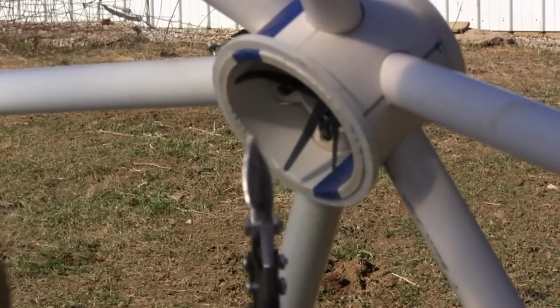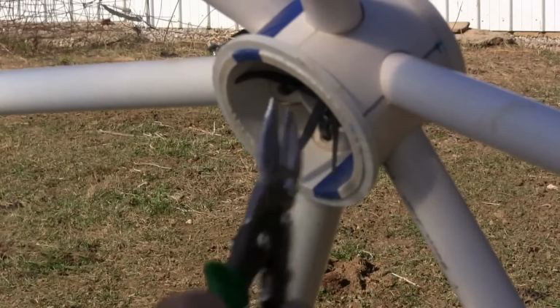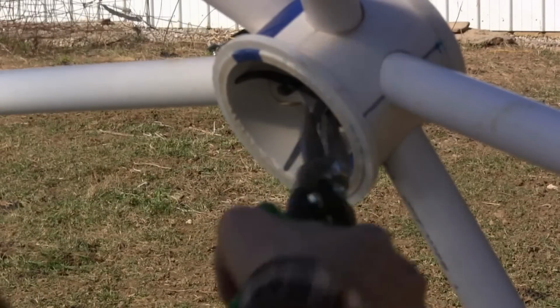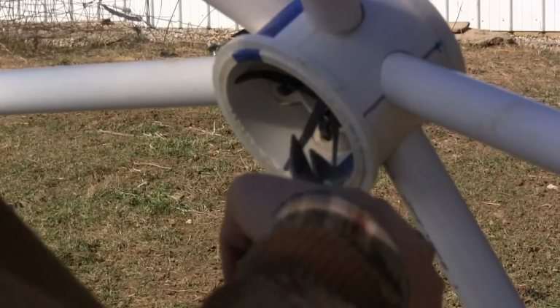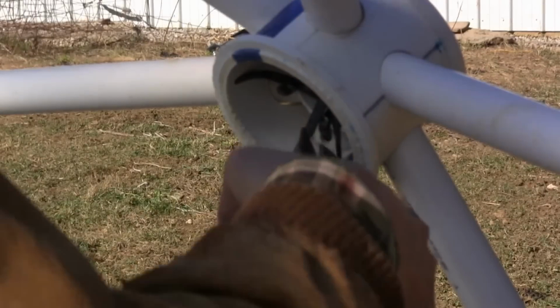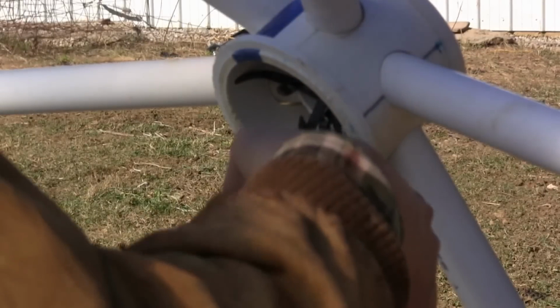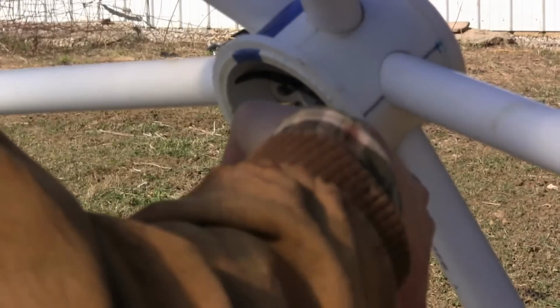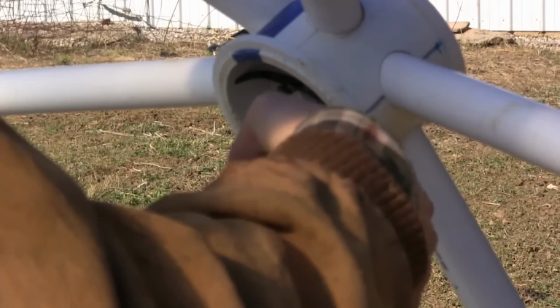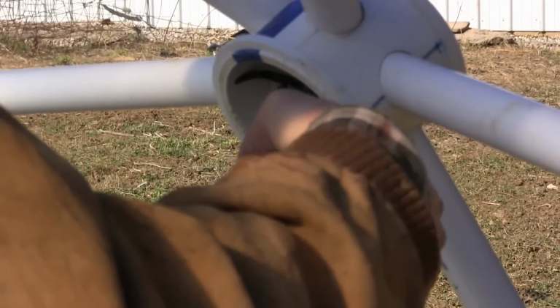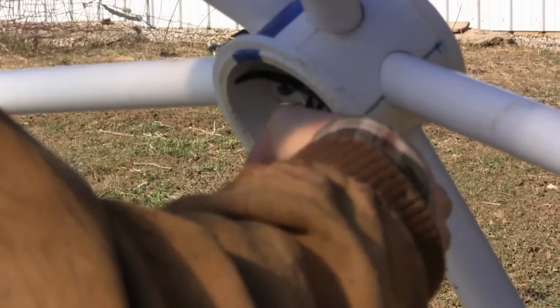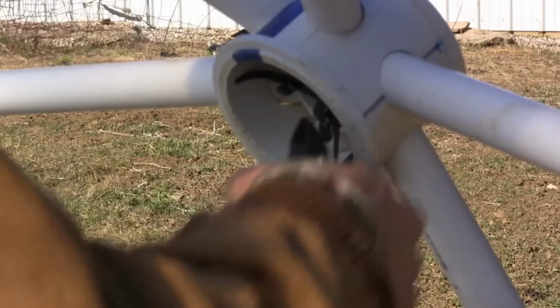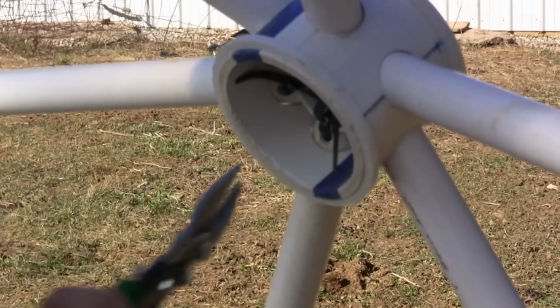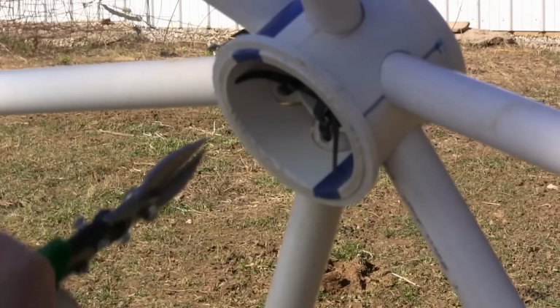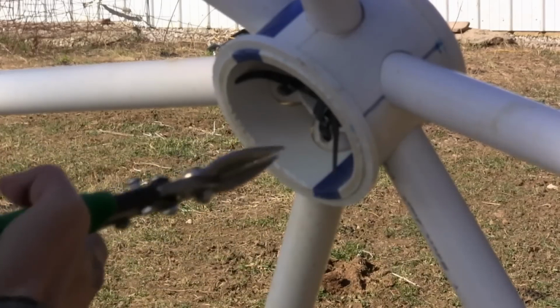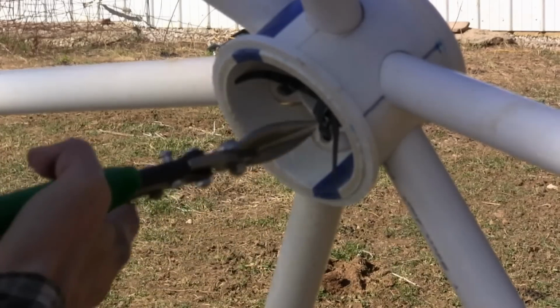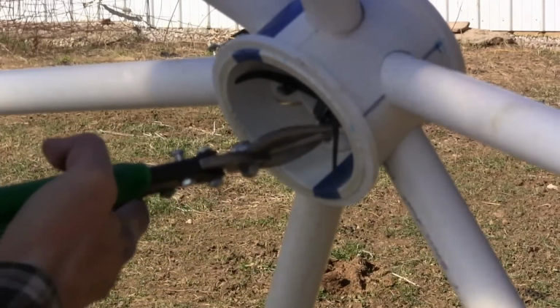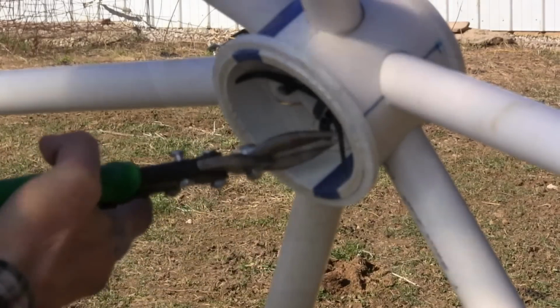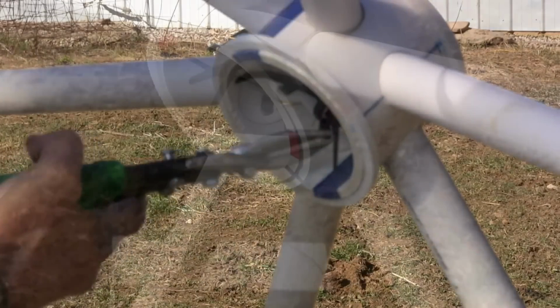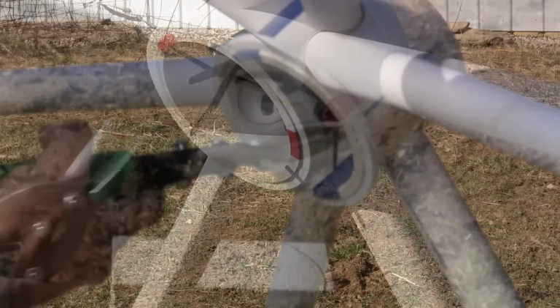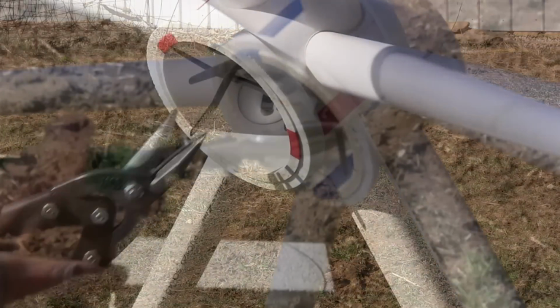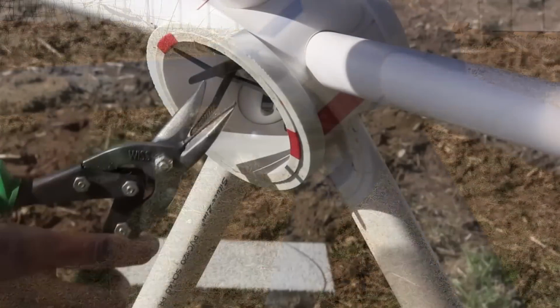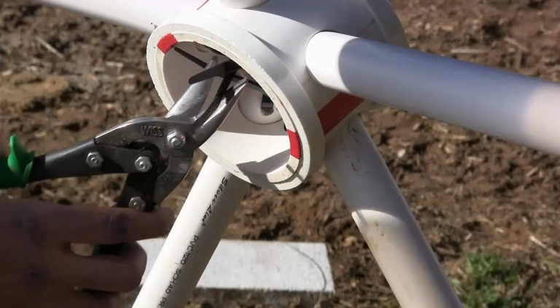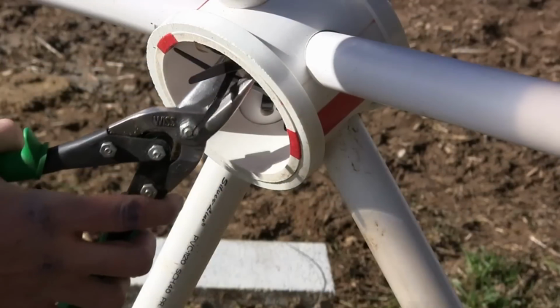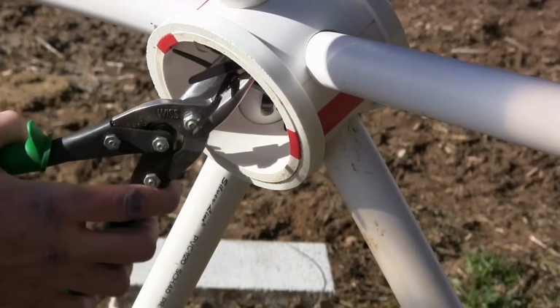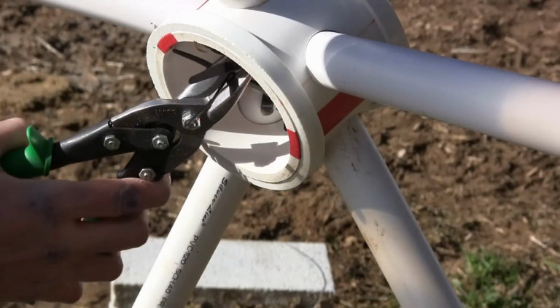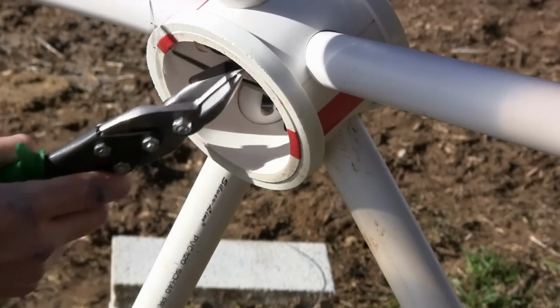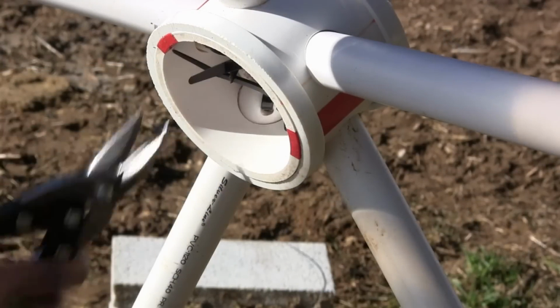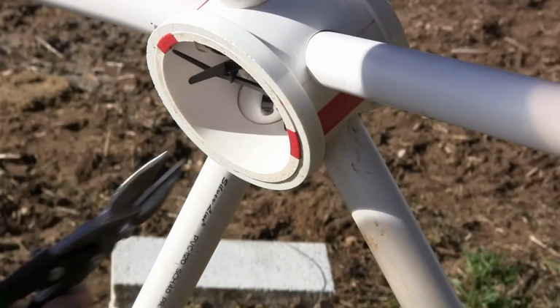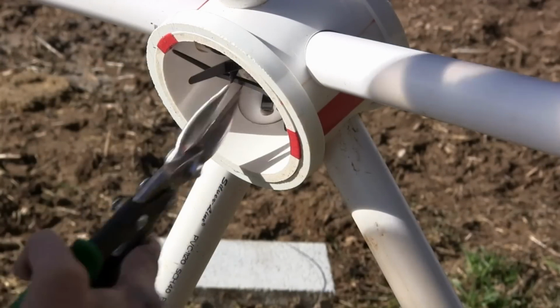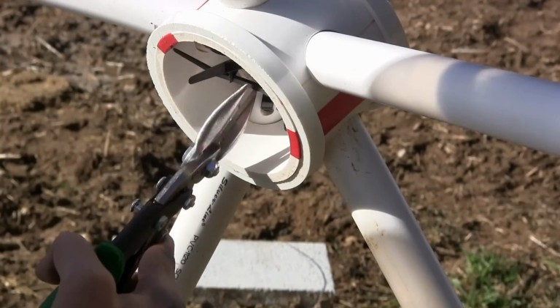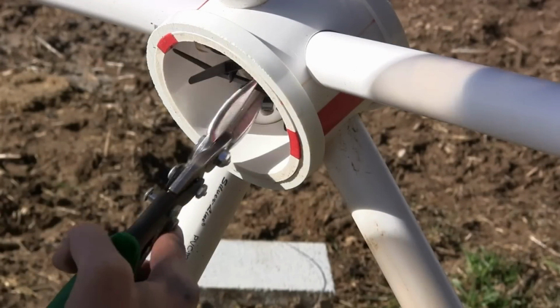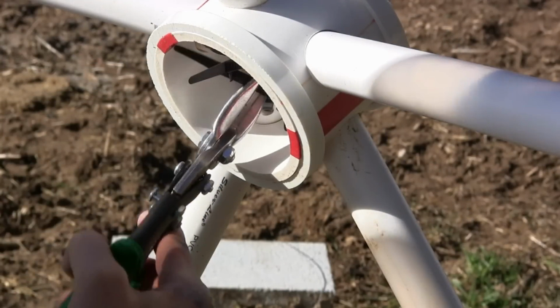Before you attach the covering, check the hubs for any zip ties that need to be trimmed.